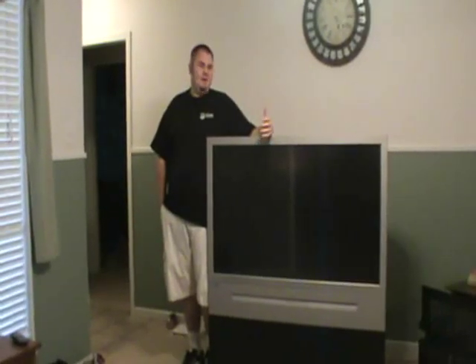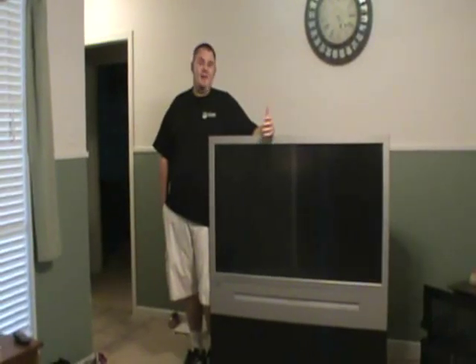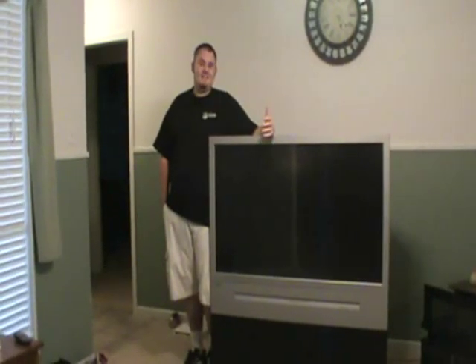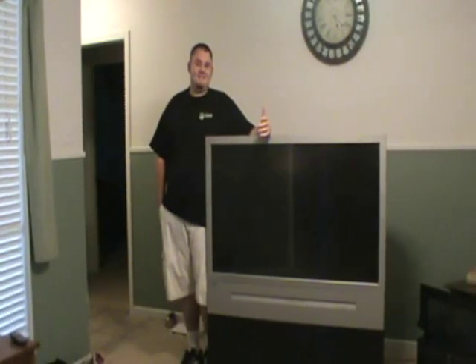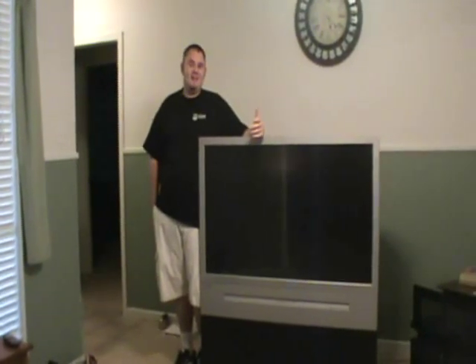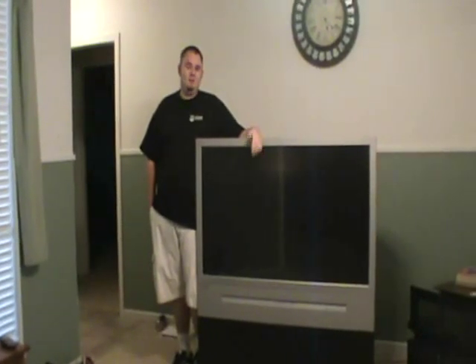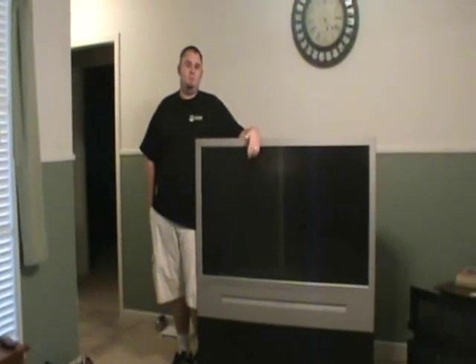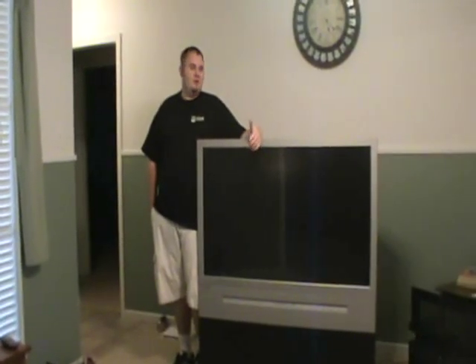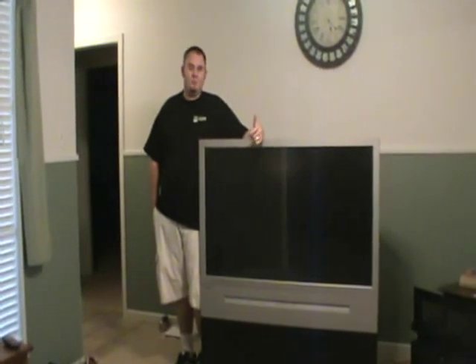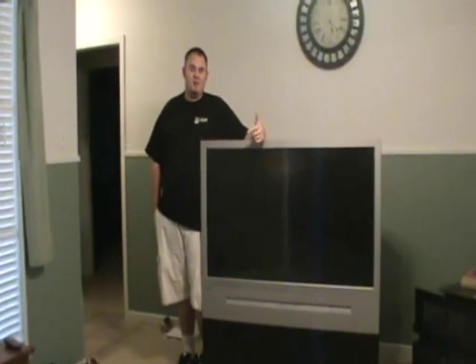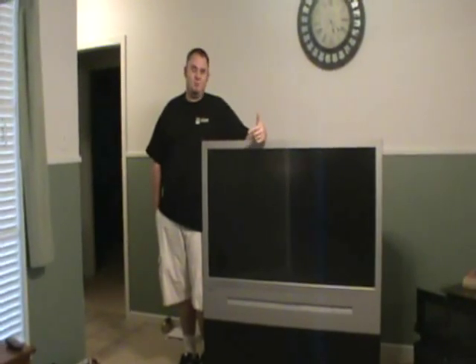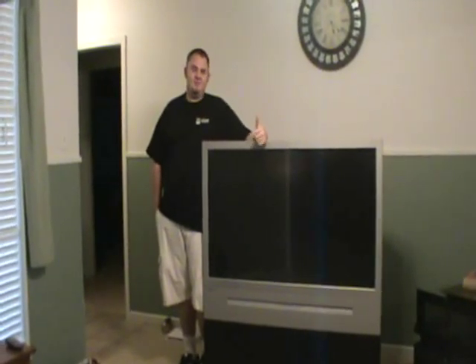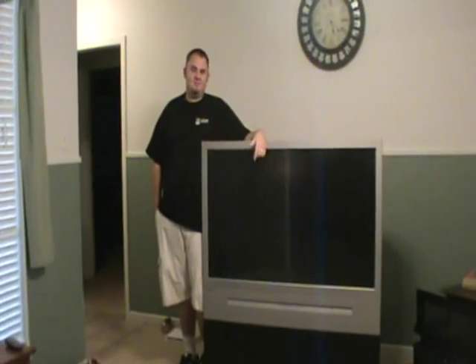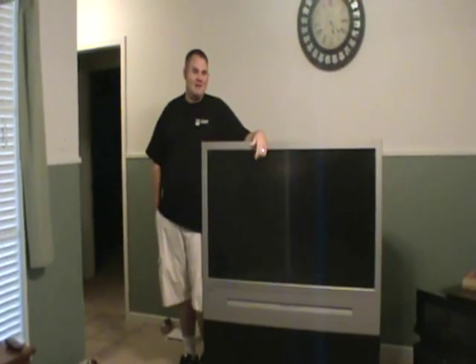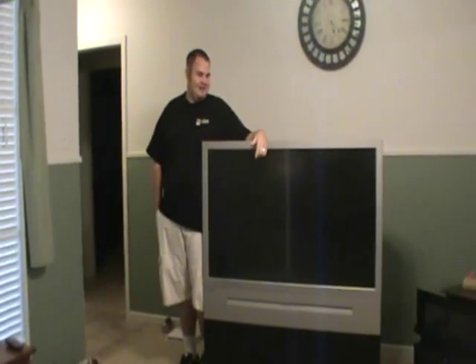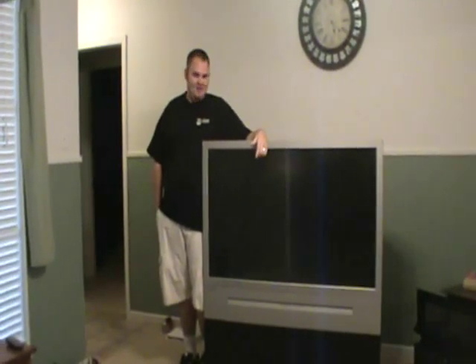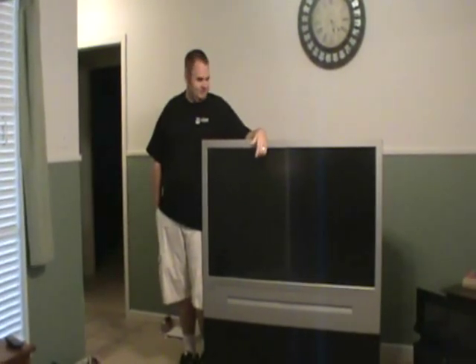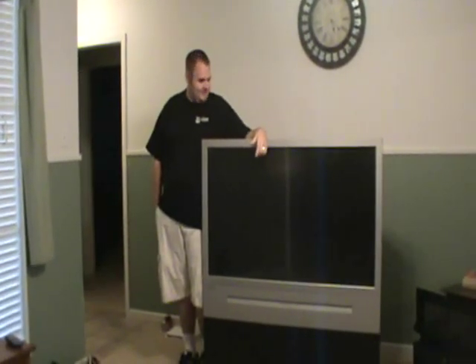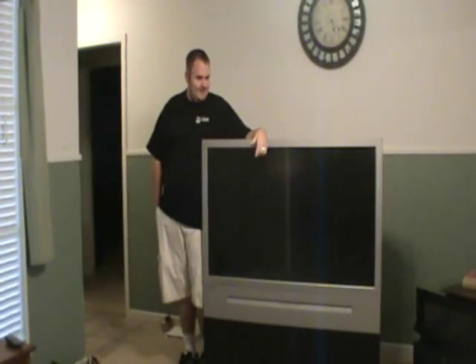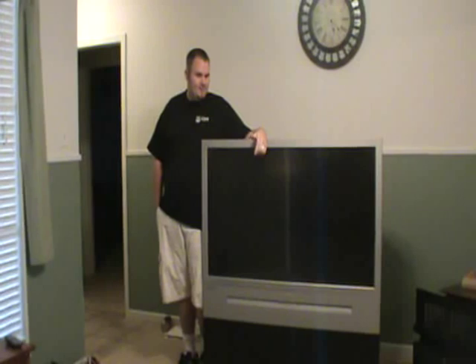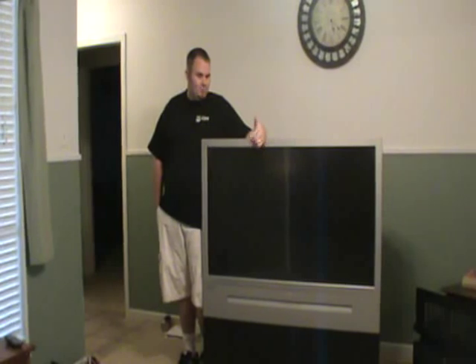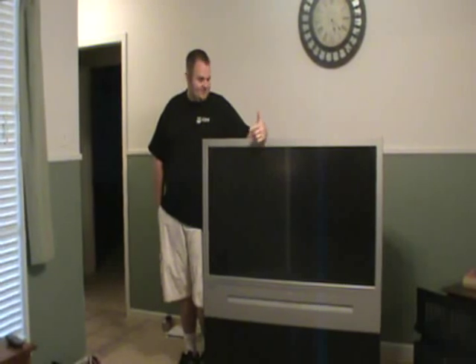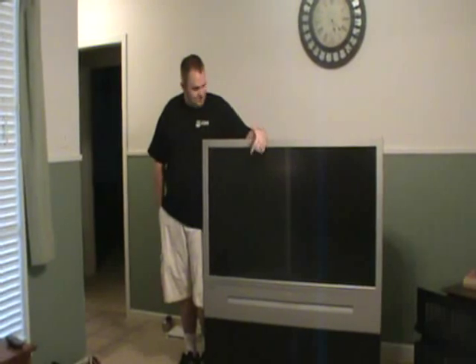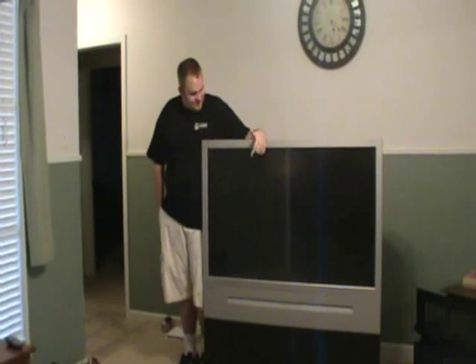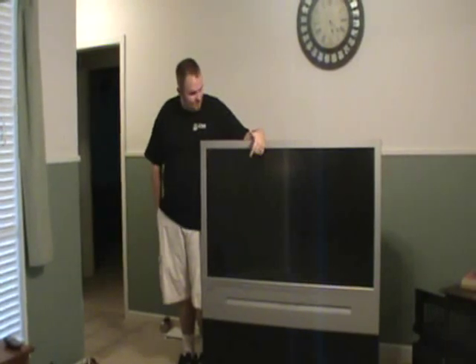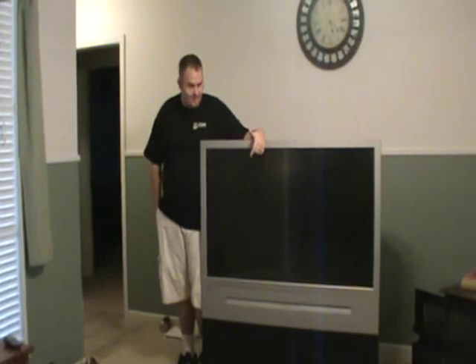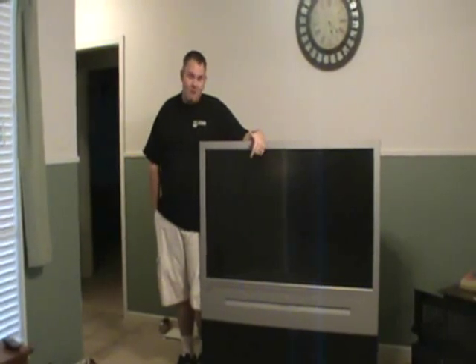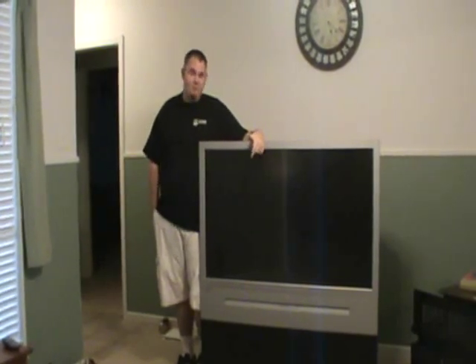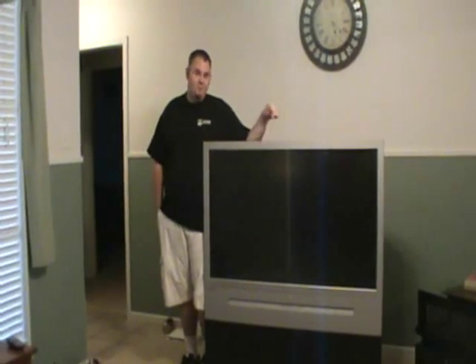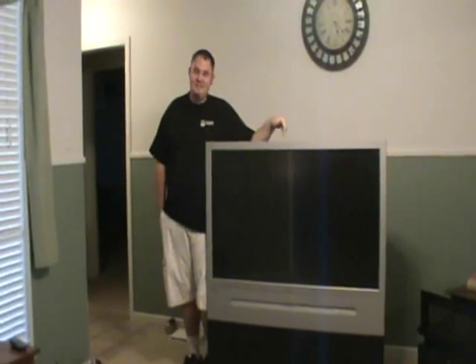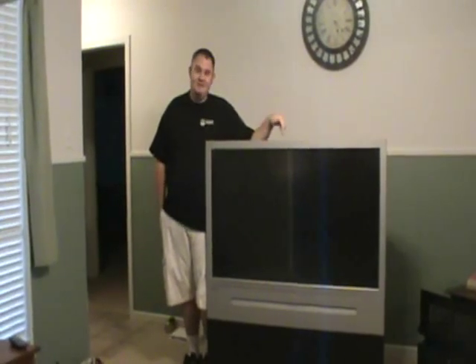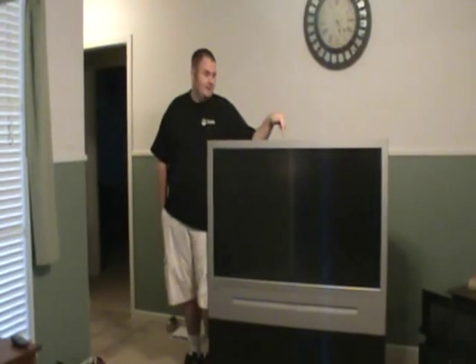Hey guys, this is Dale. You probably know me by Squishy — that's my gaming handle. I wanted to explain a little bit about what I'm doing with the TV here.